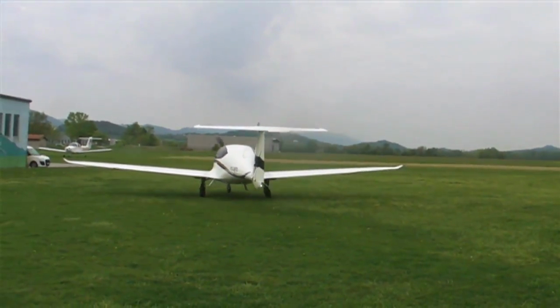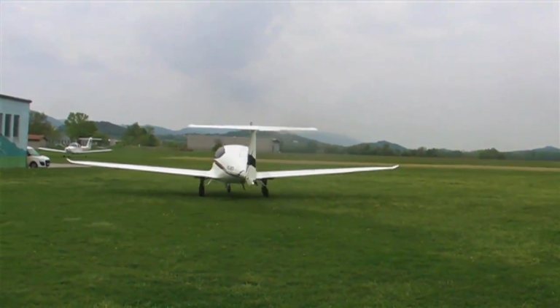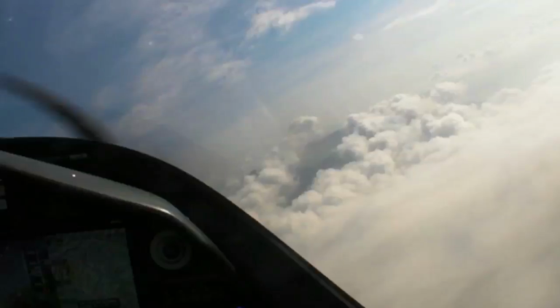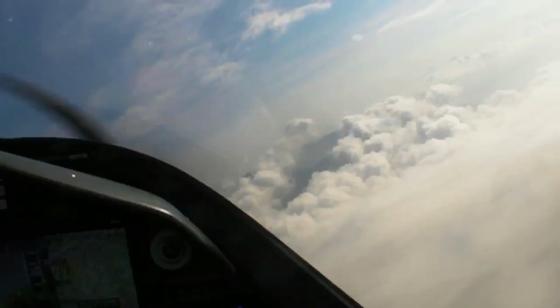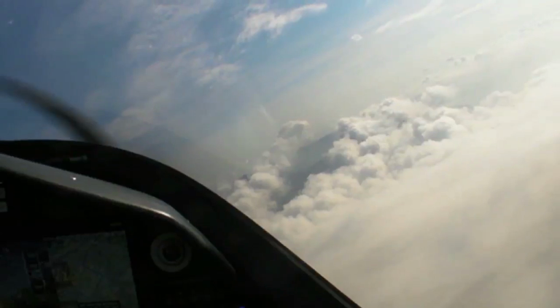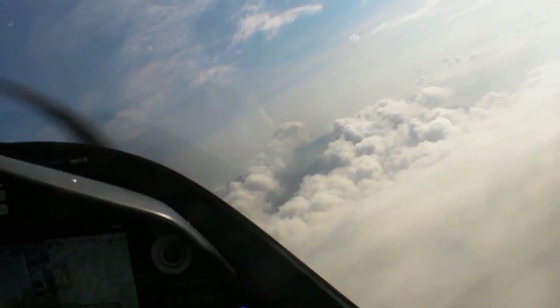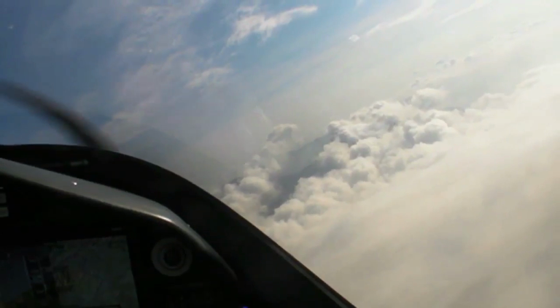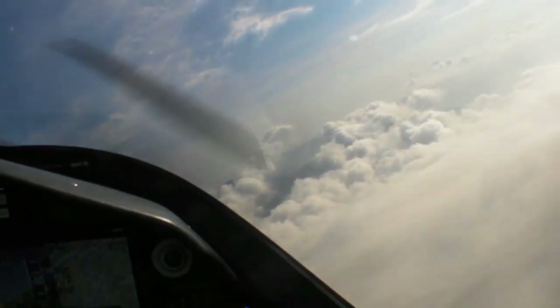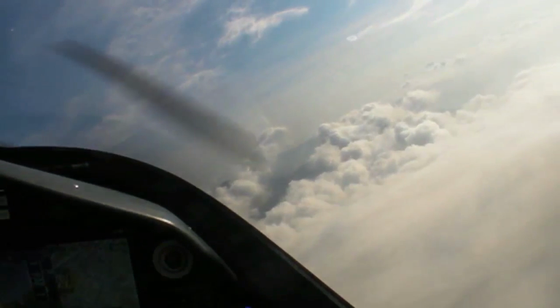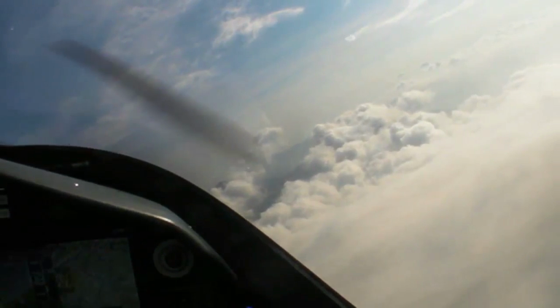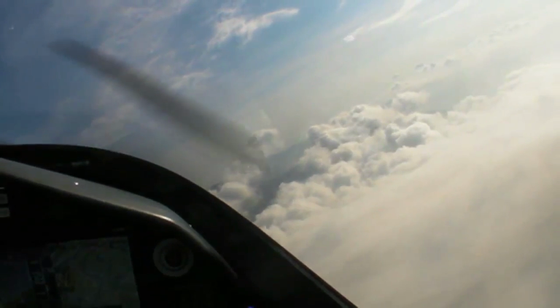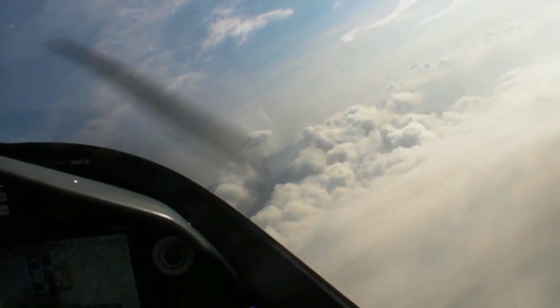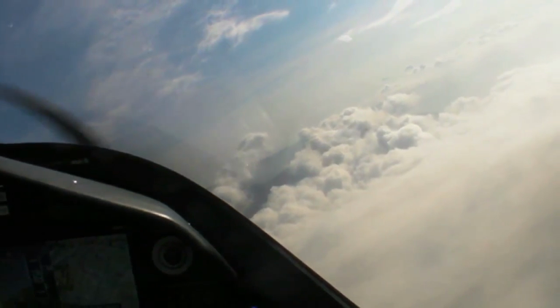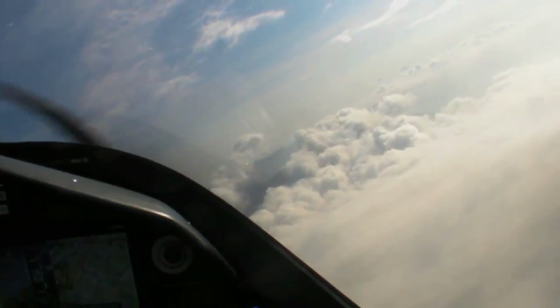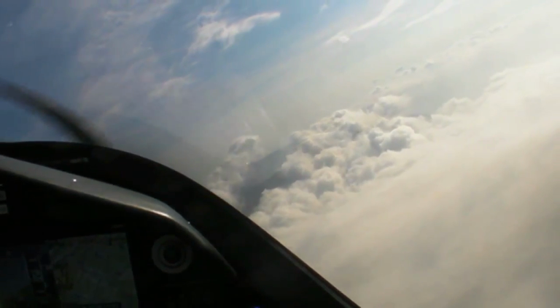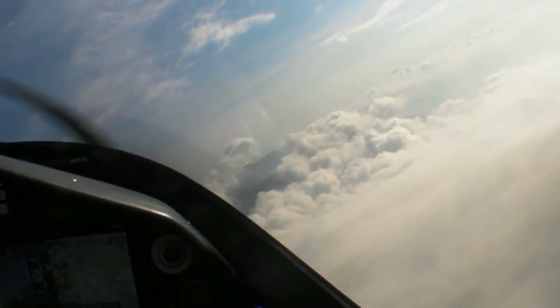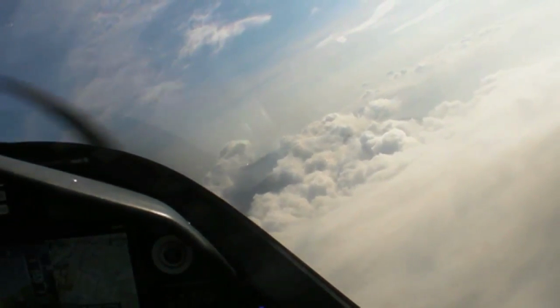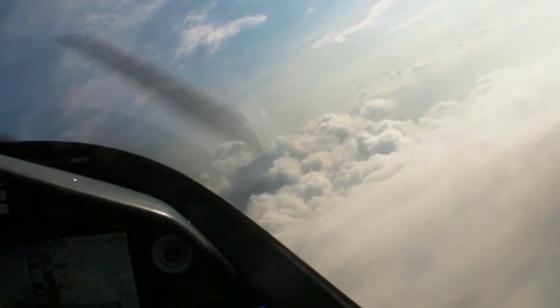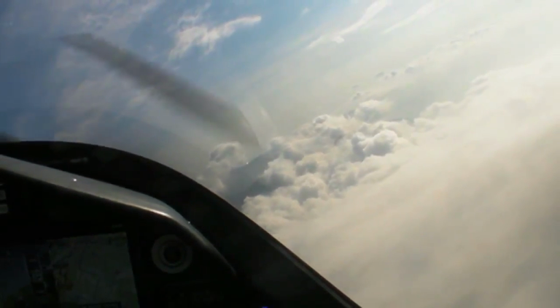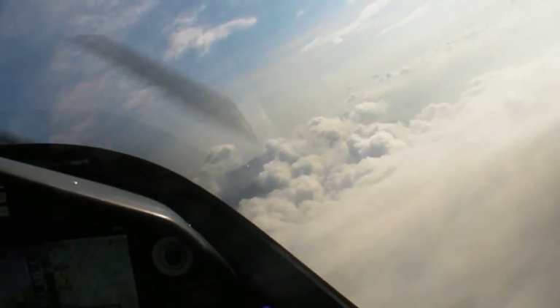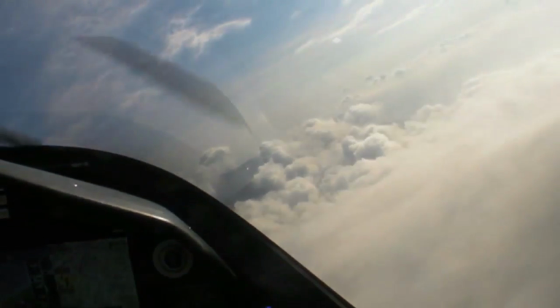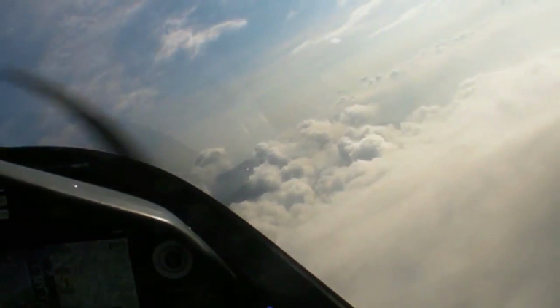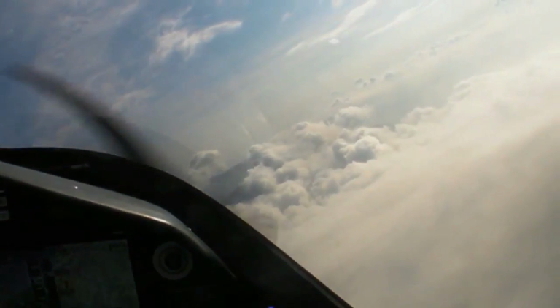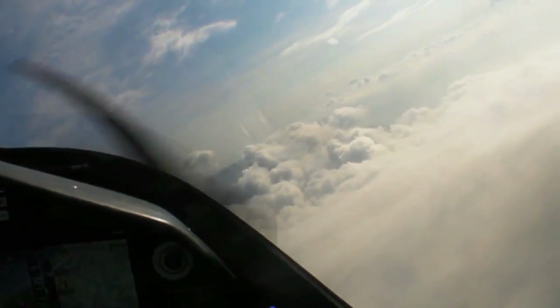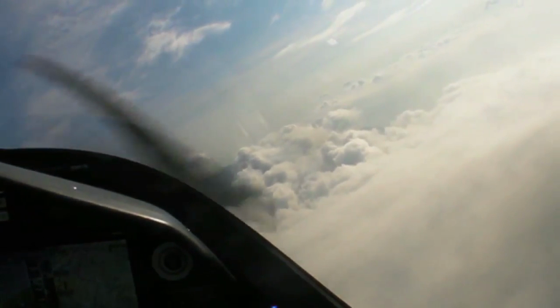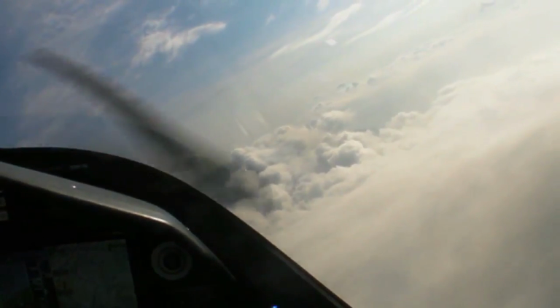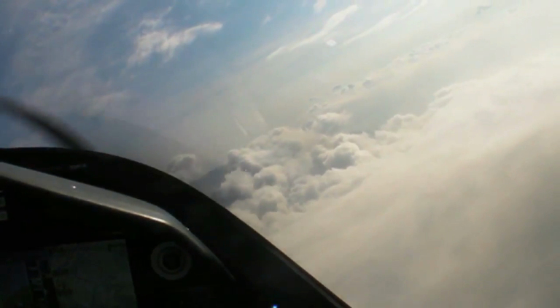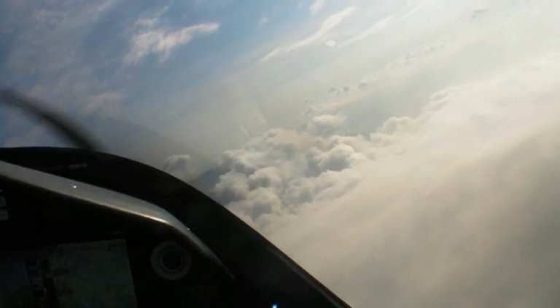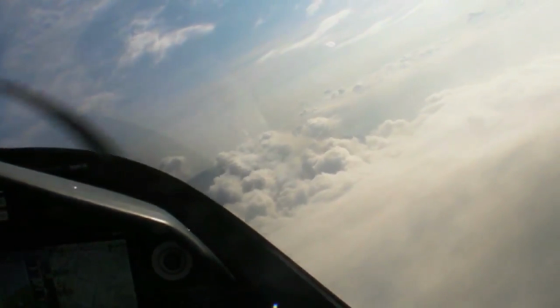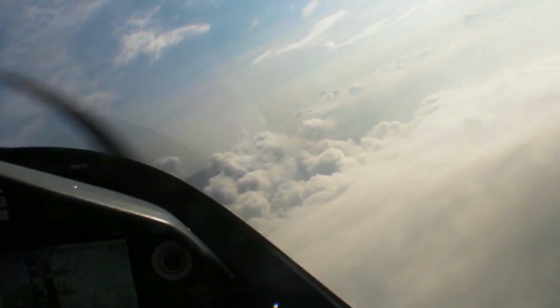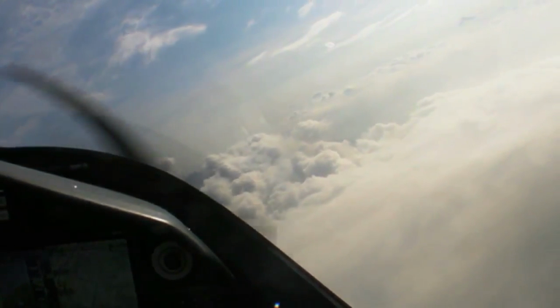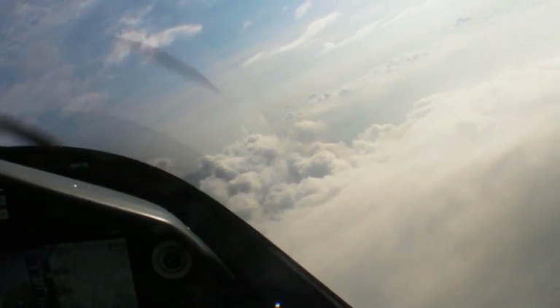We have now hit 210 knots indicated. We need to go up to 245, which is the VD.